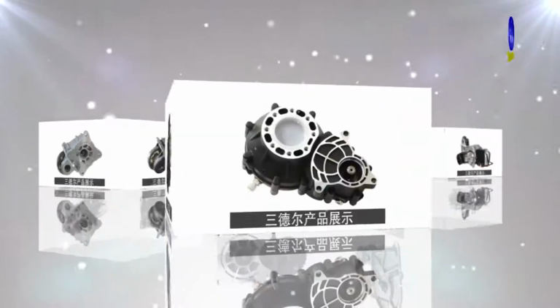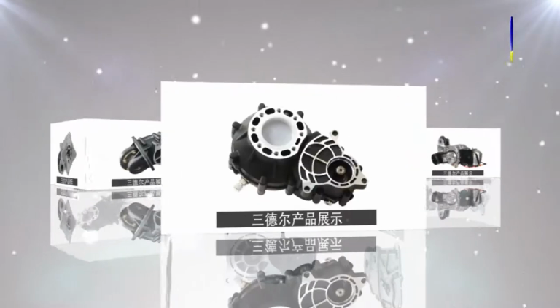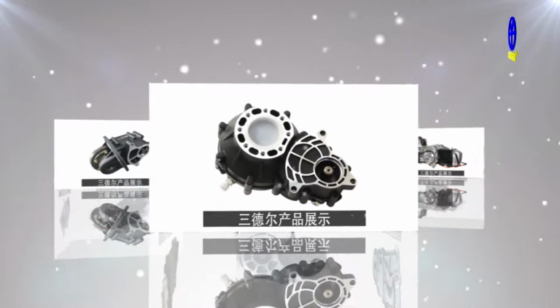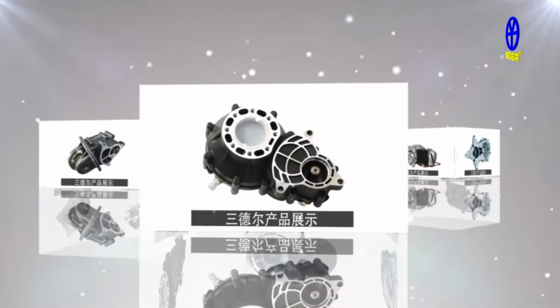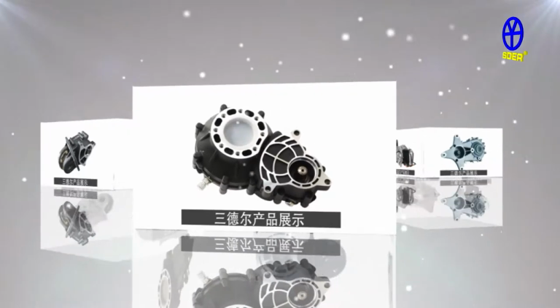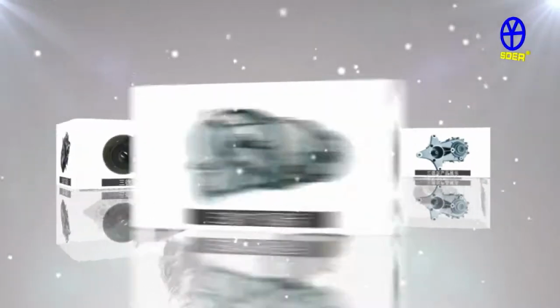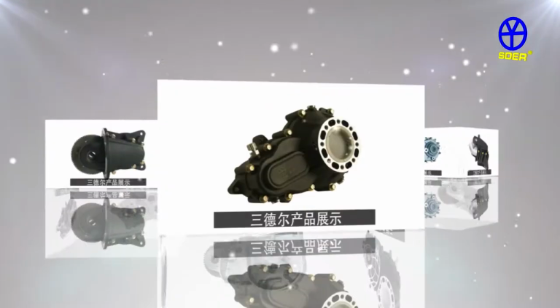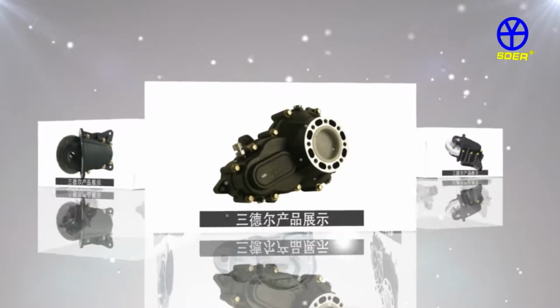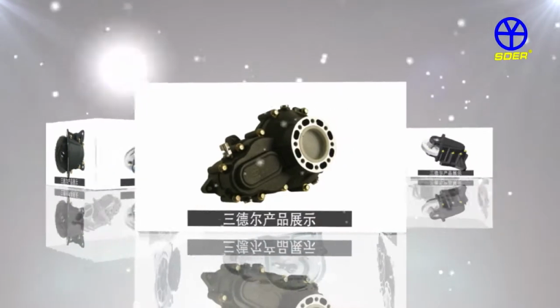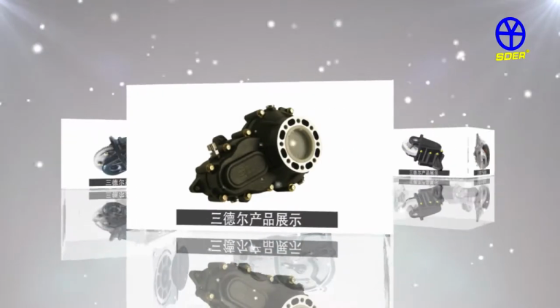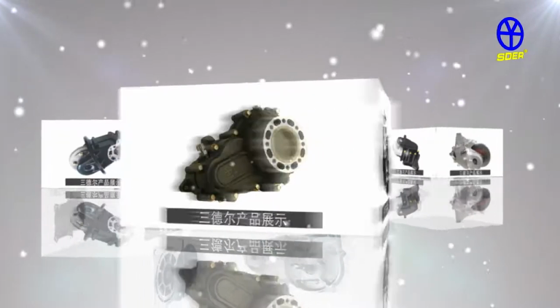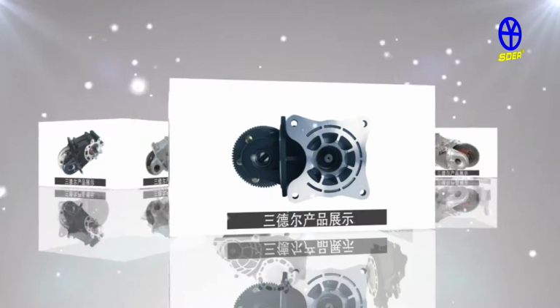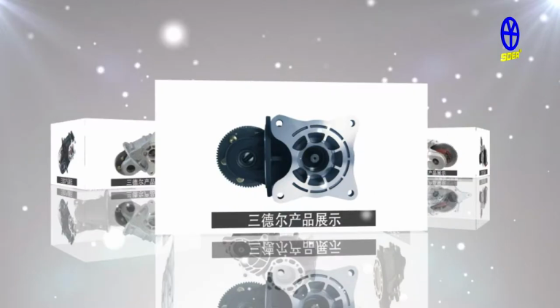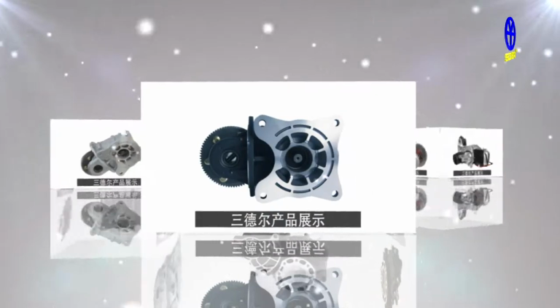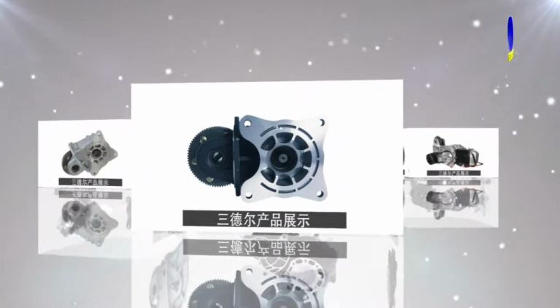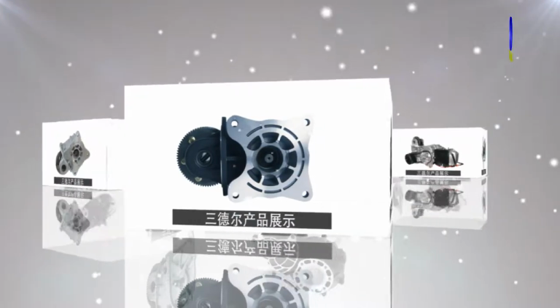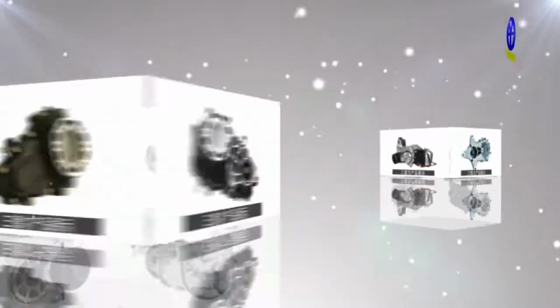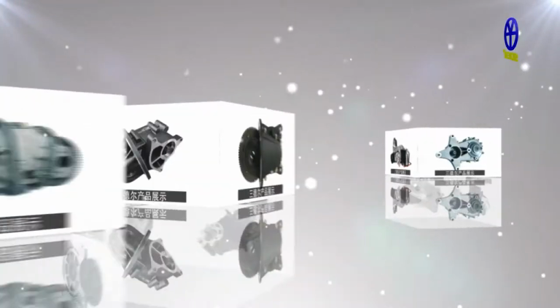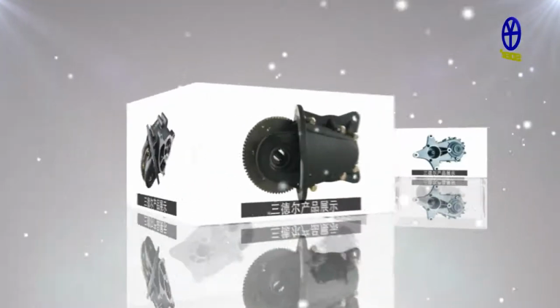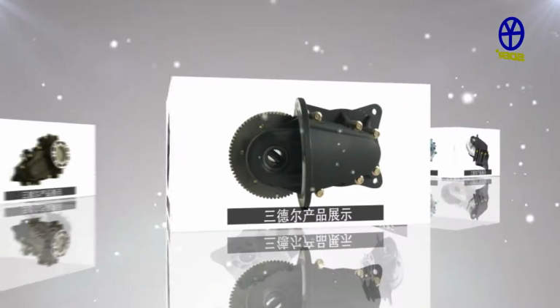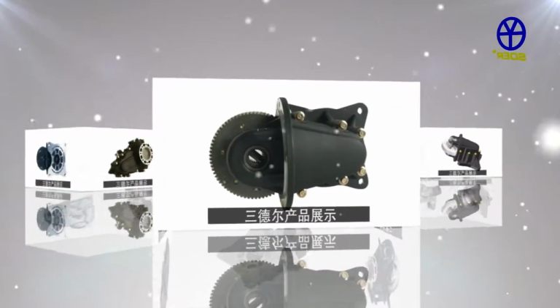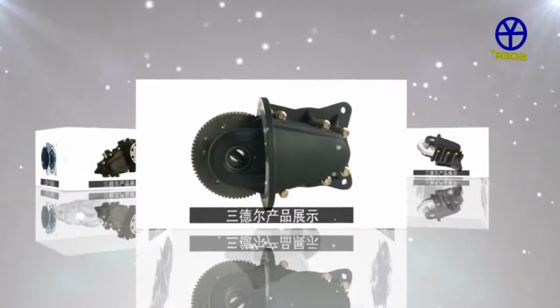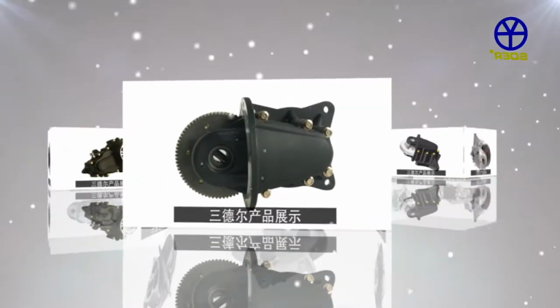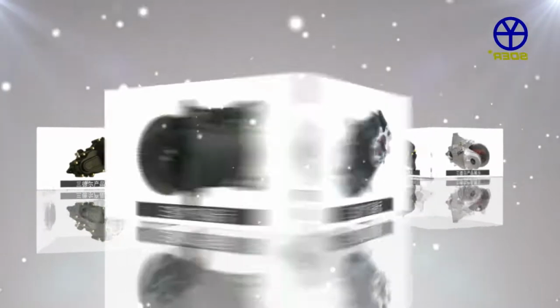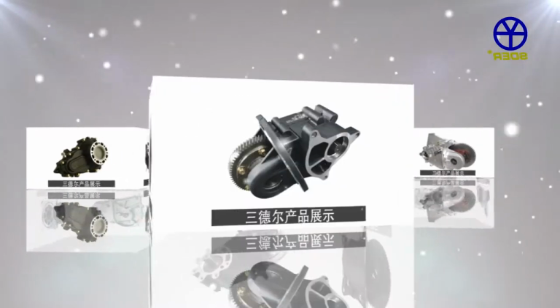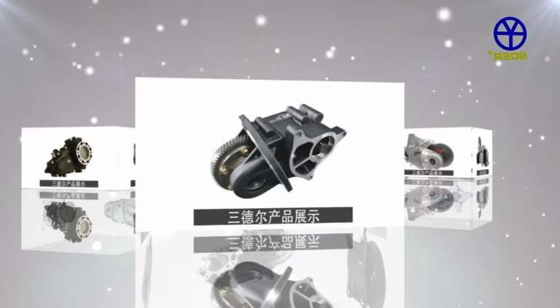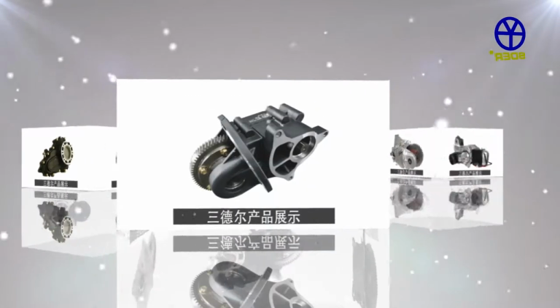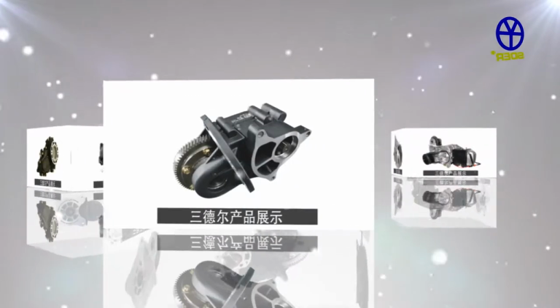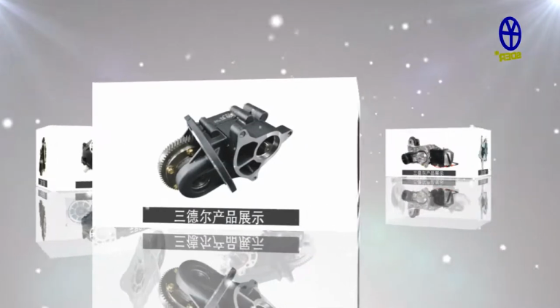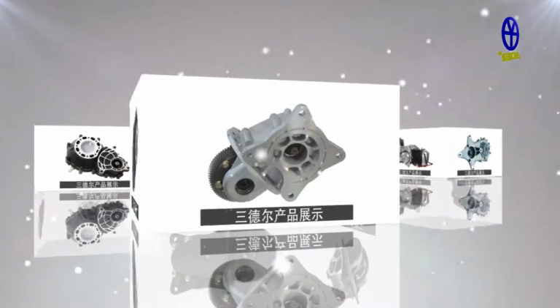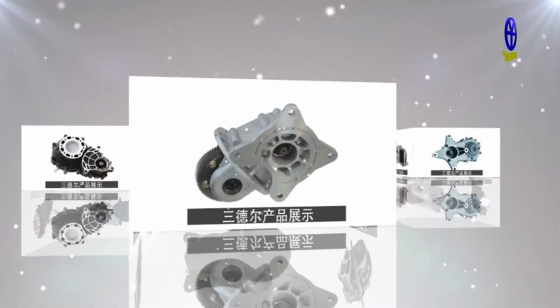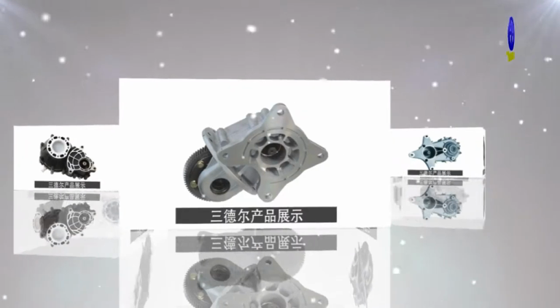Available speed ratios include 1 to 6.24, 1 to 8, 1 to 10, 1 to 12, and 1 to 15.